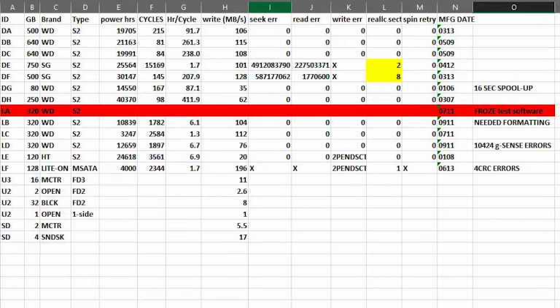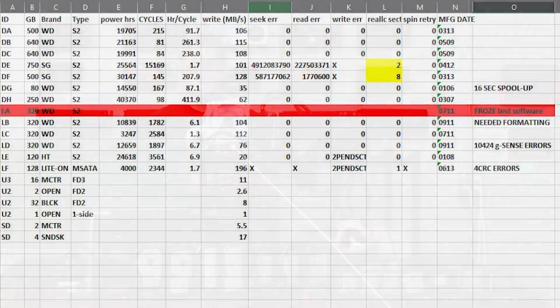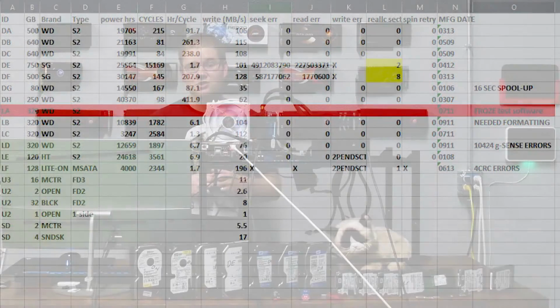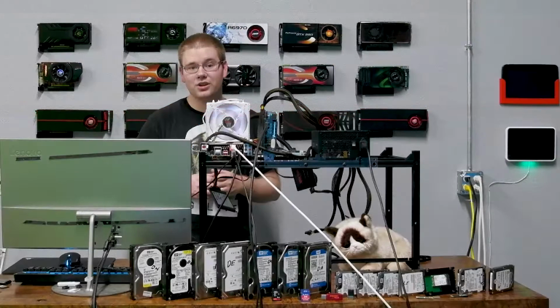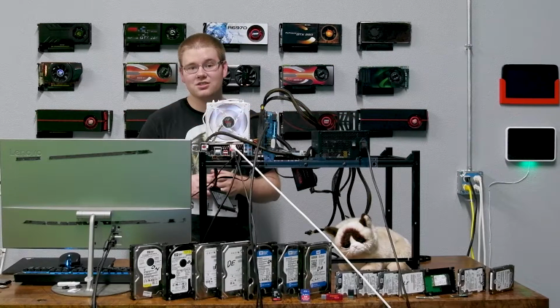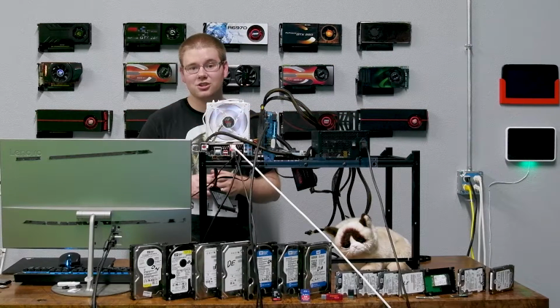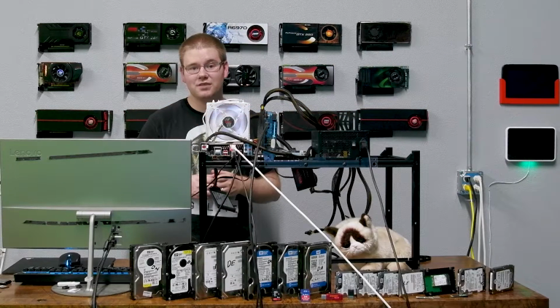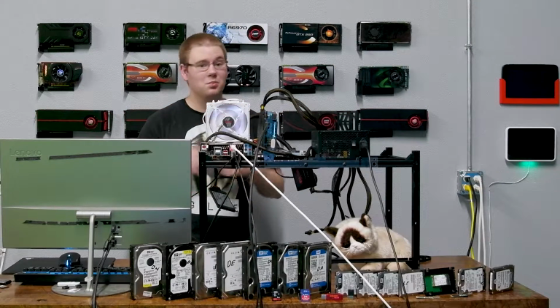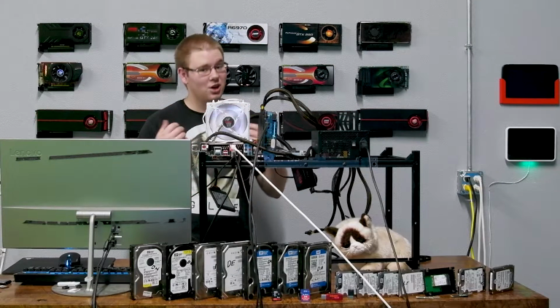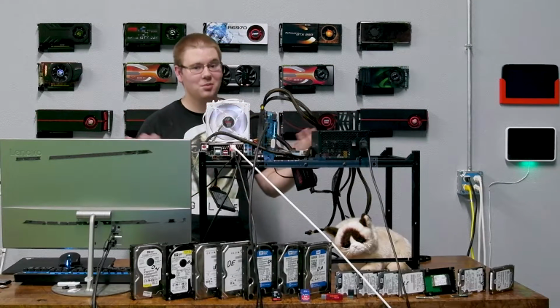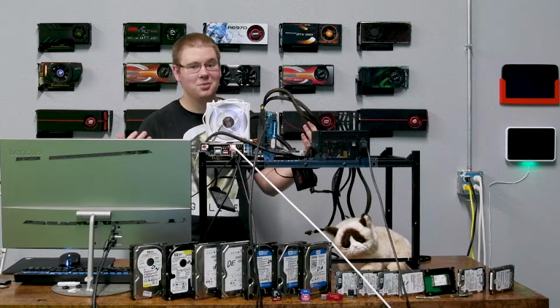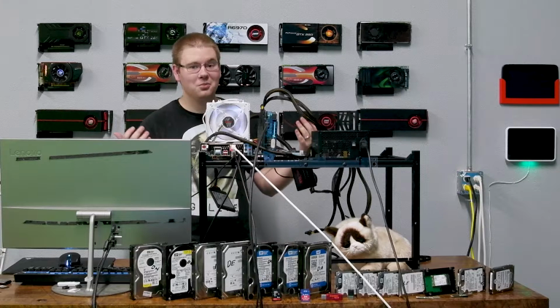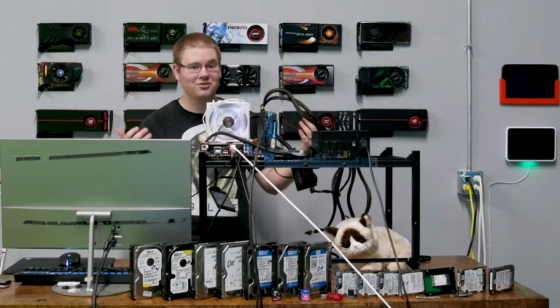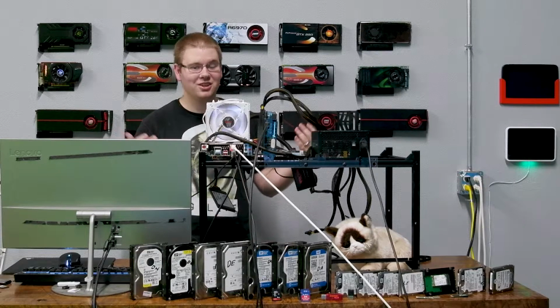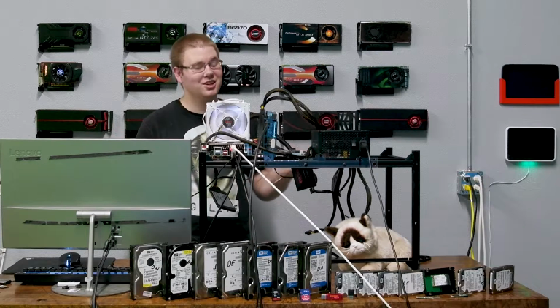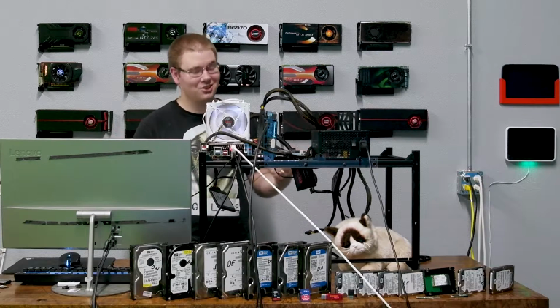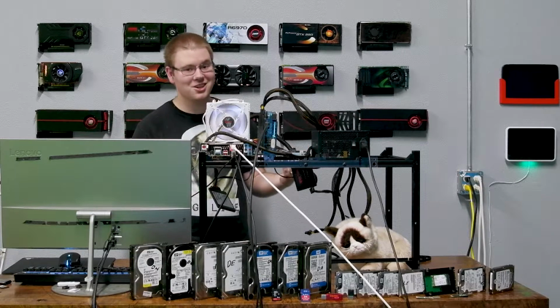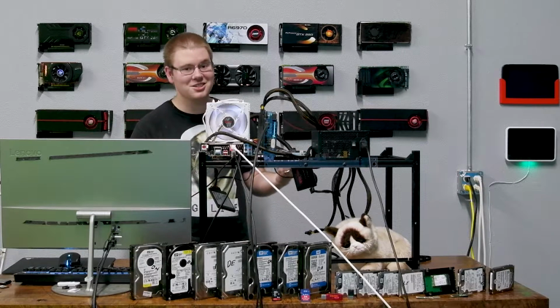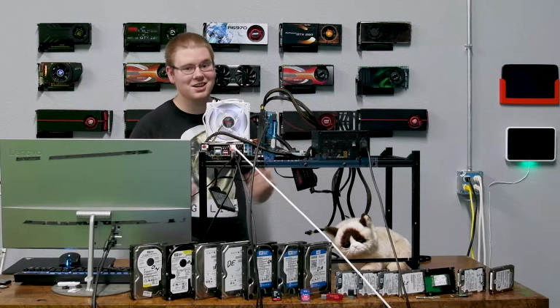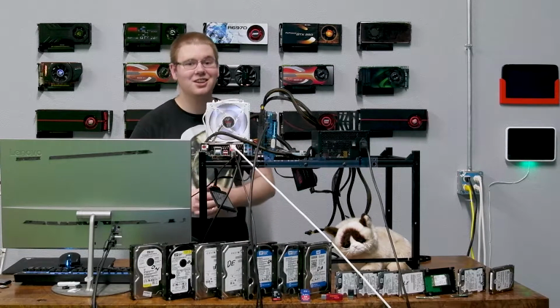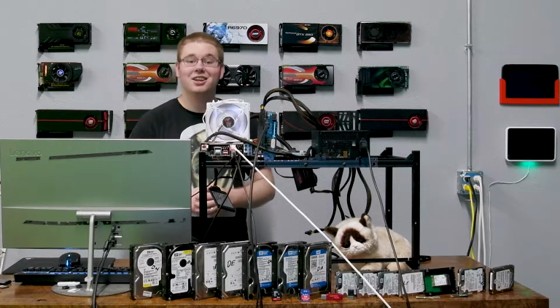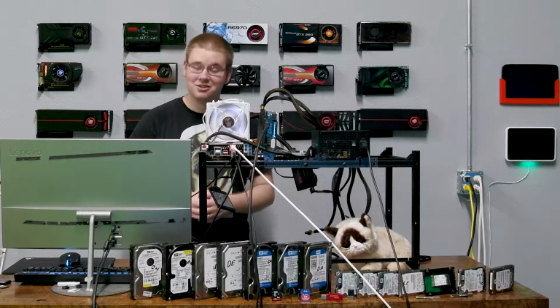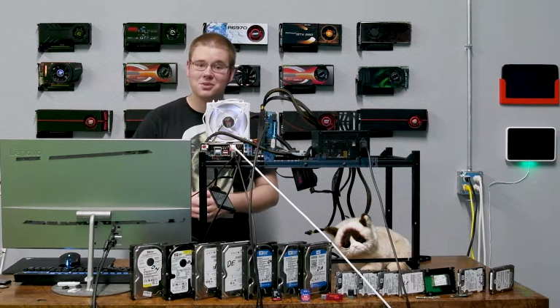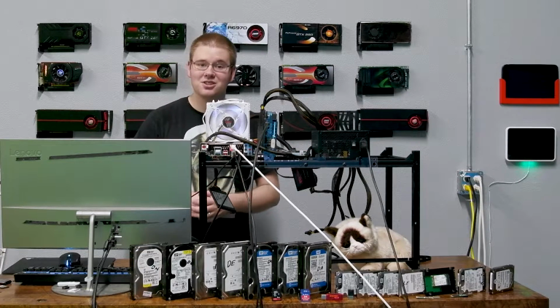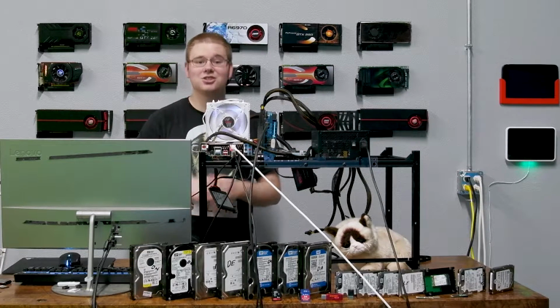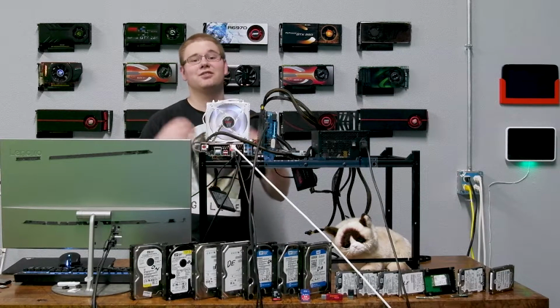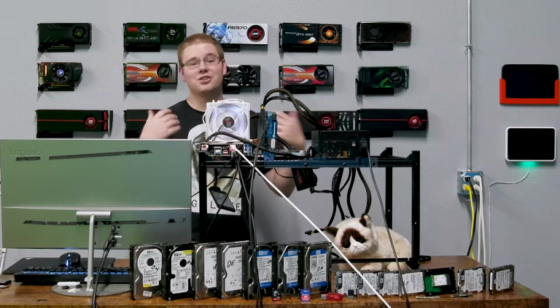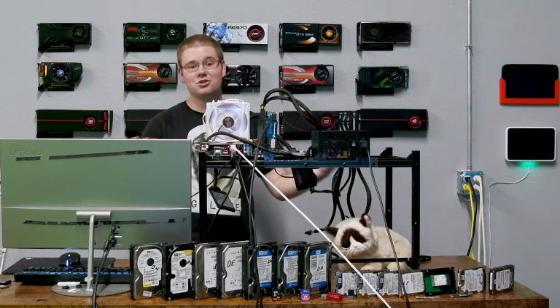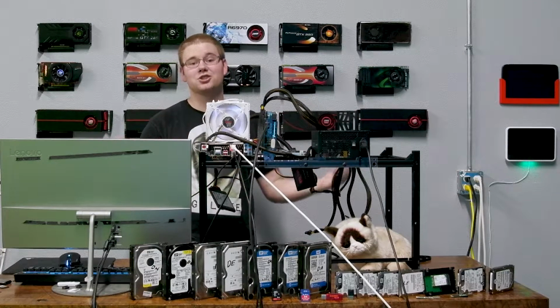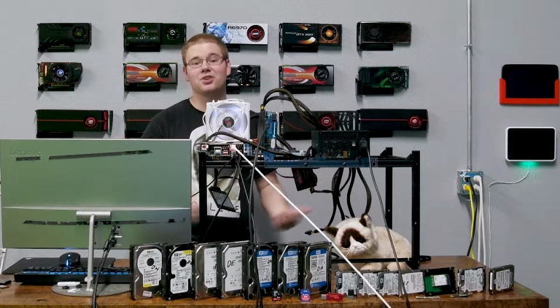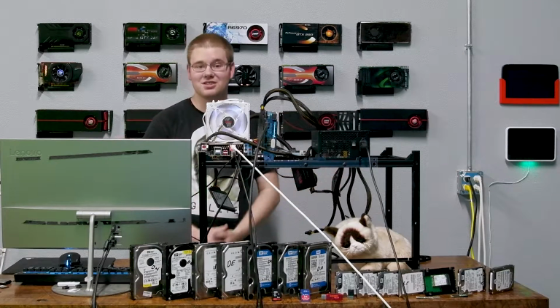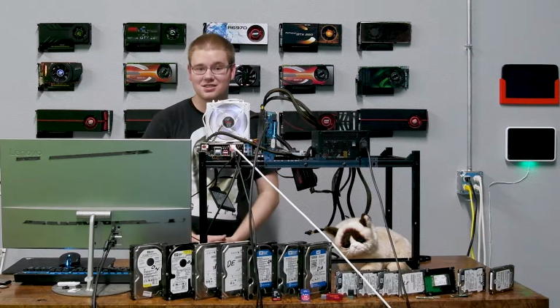Because destroying these hard drives will probably be more fun than looking at the data, here's a montage of the destruction process.